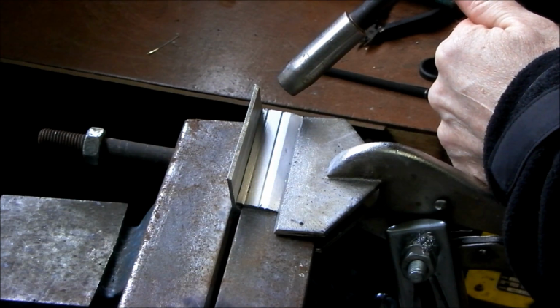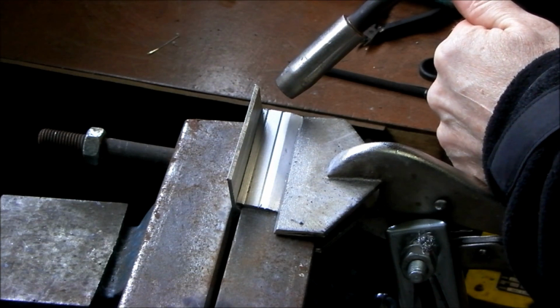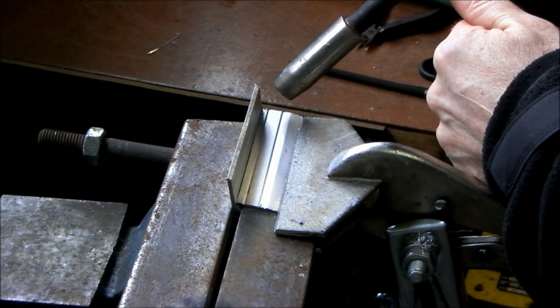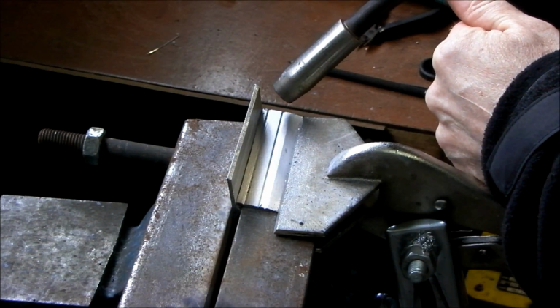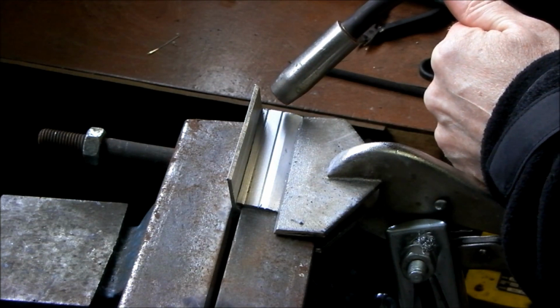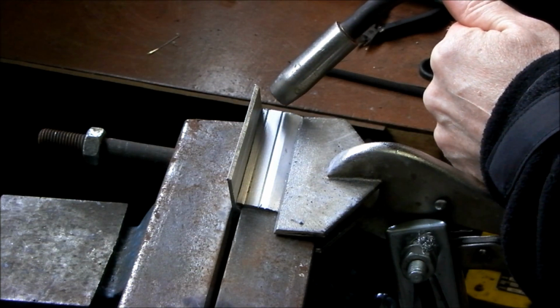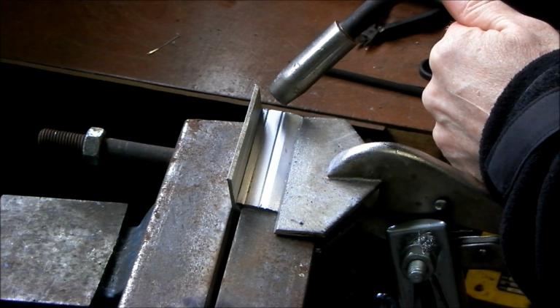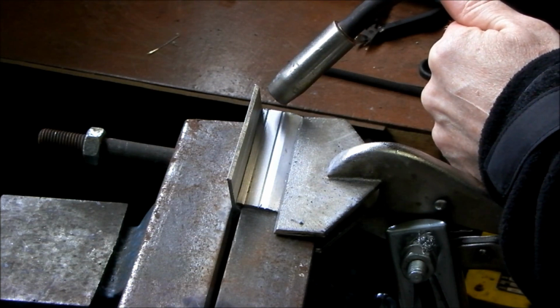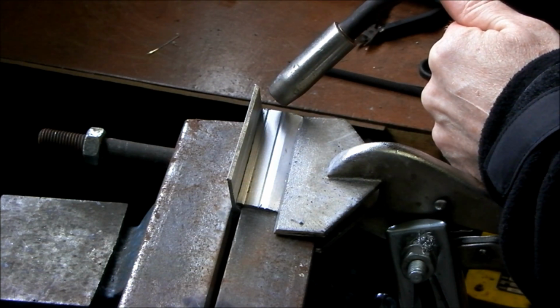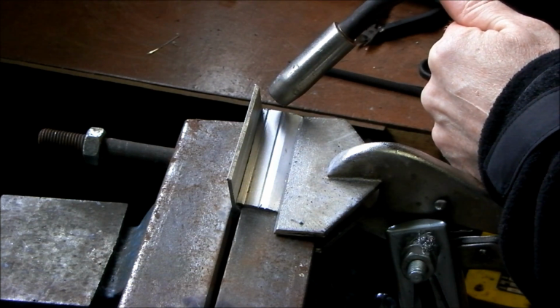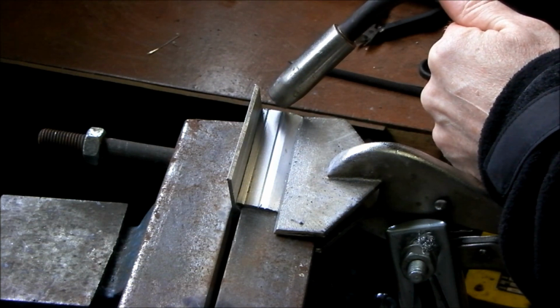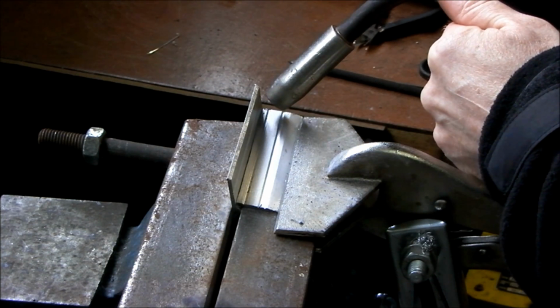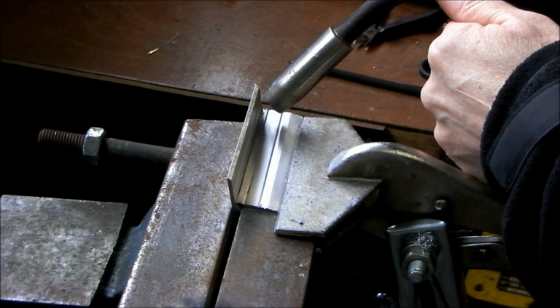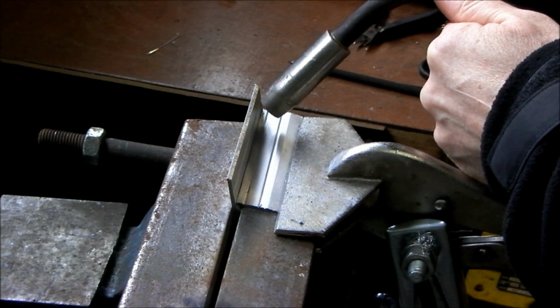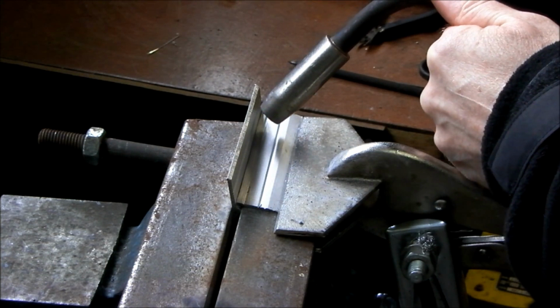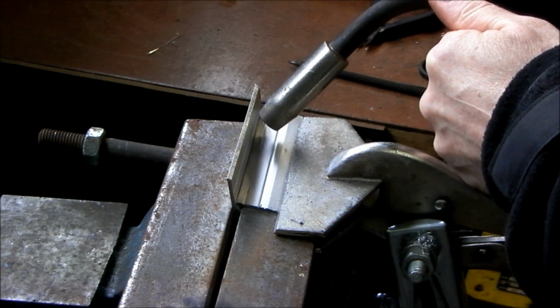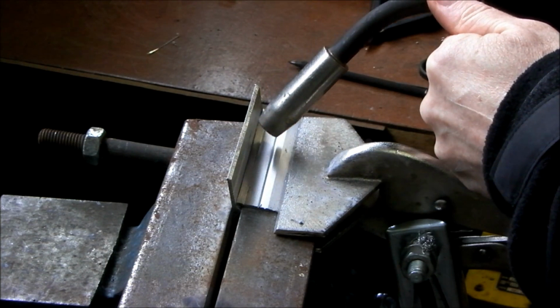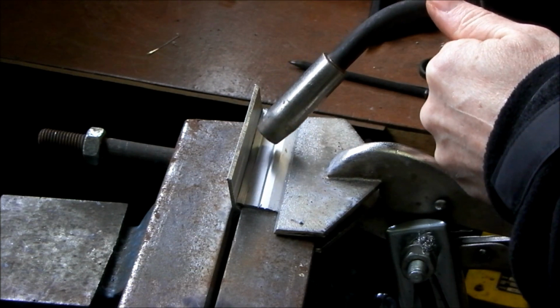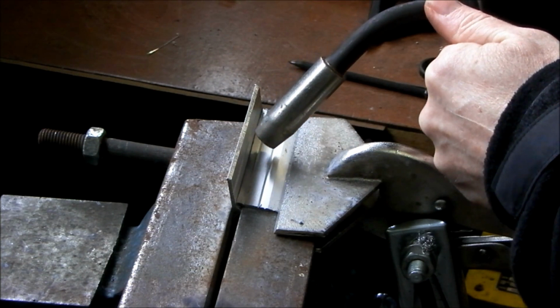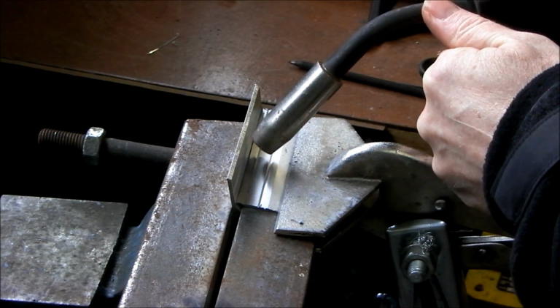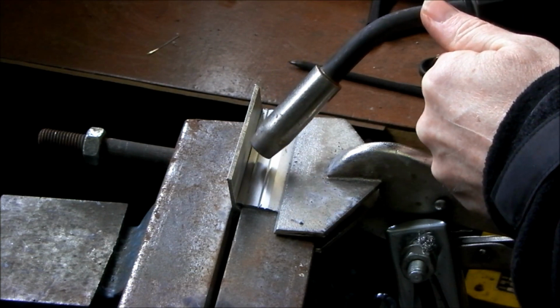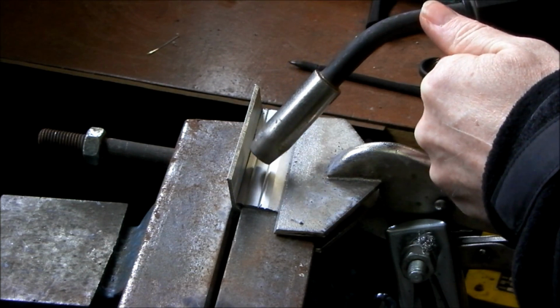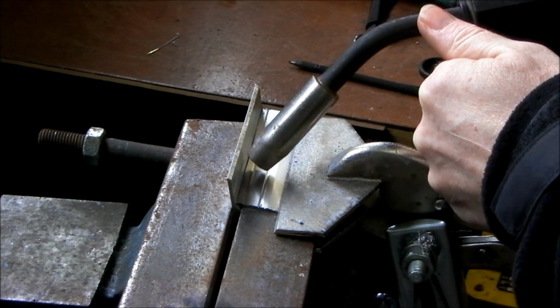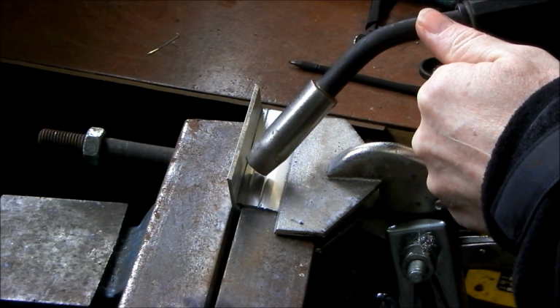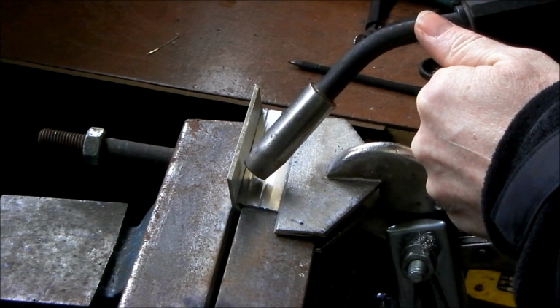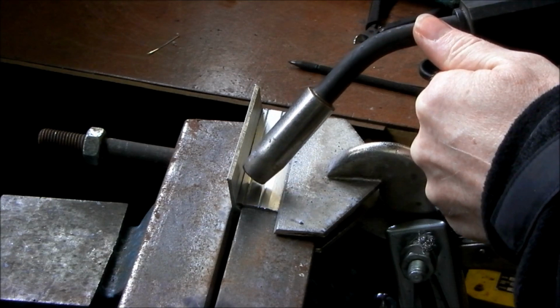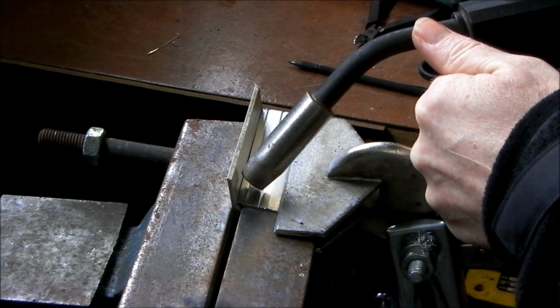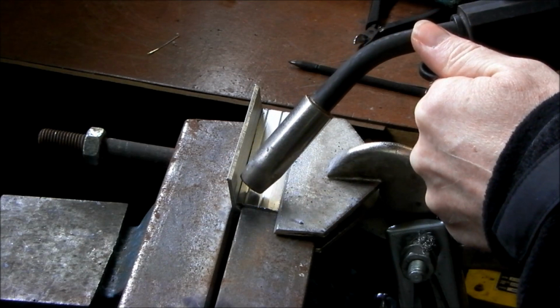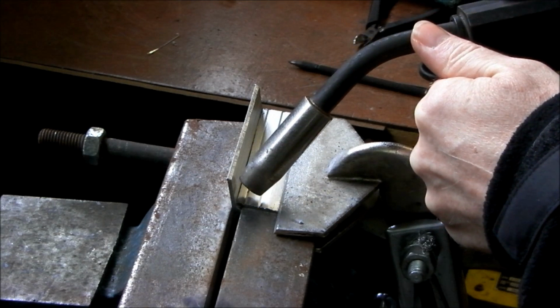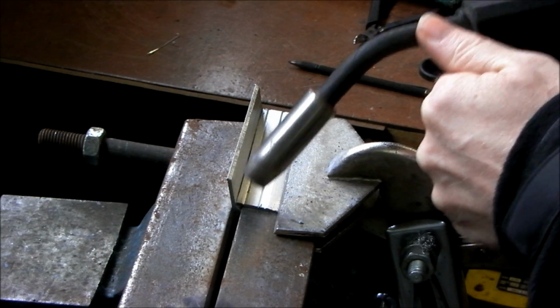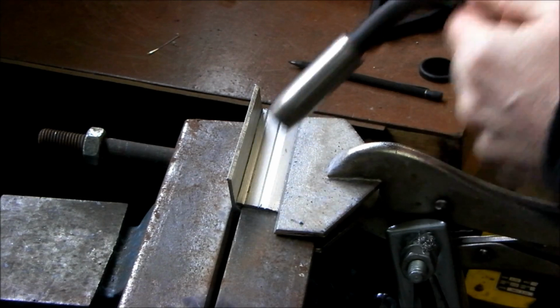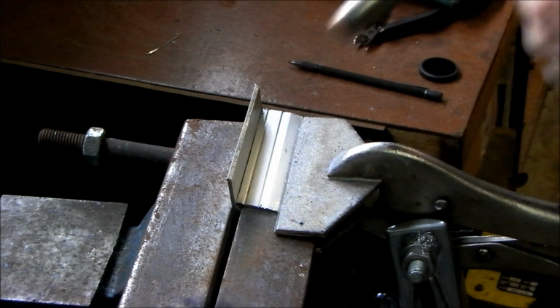Remember also to push the gun when welding aluminium.